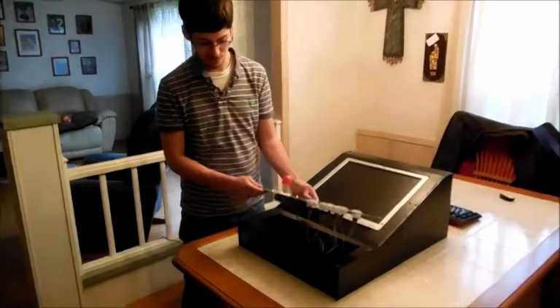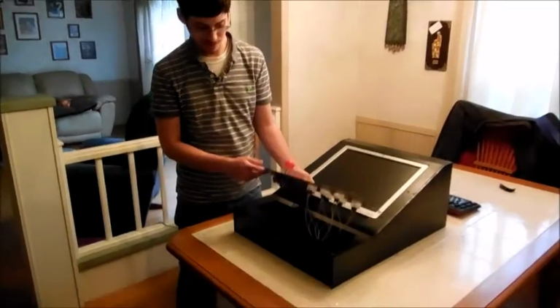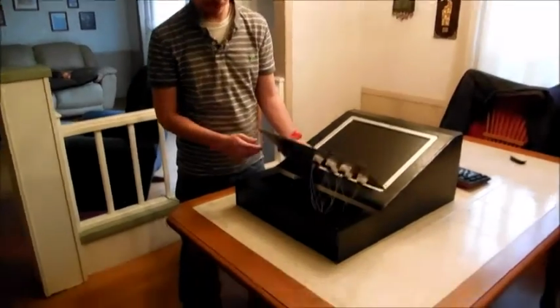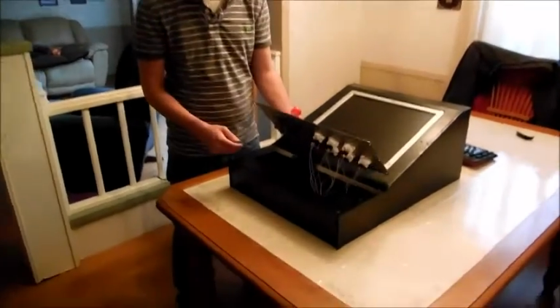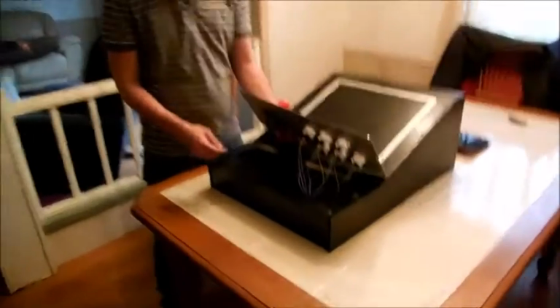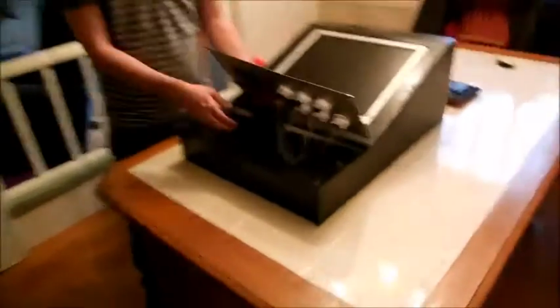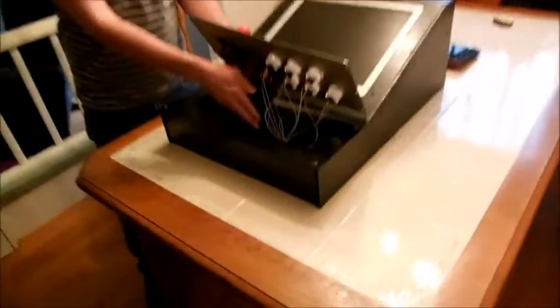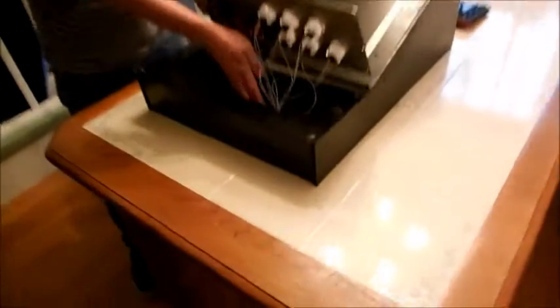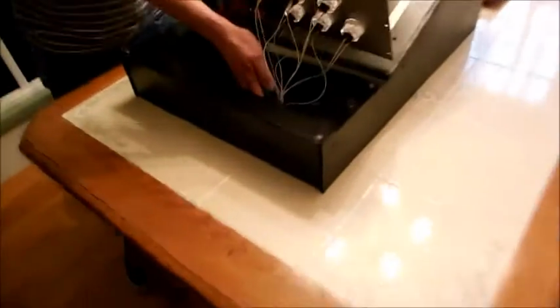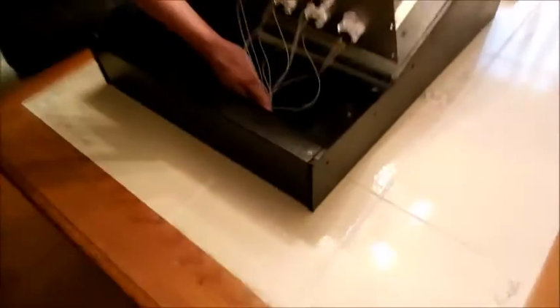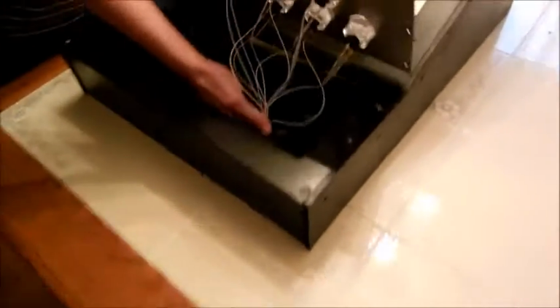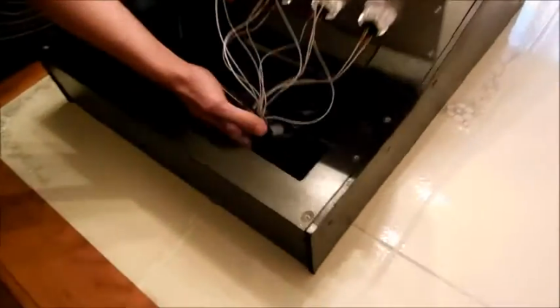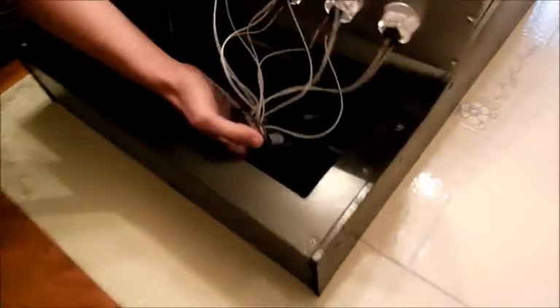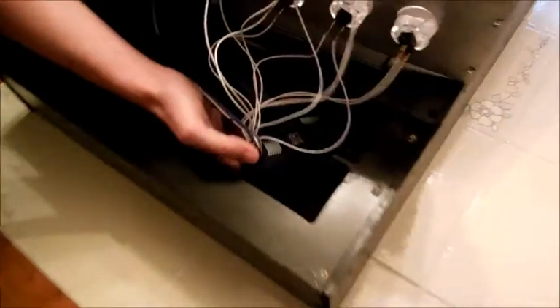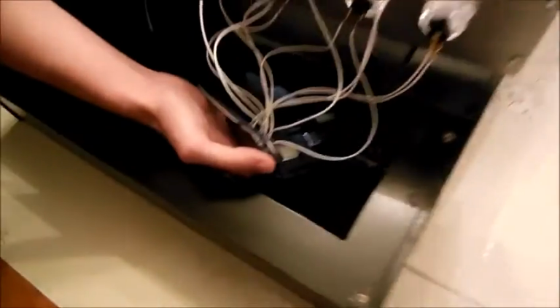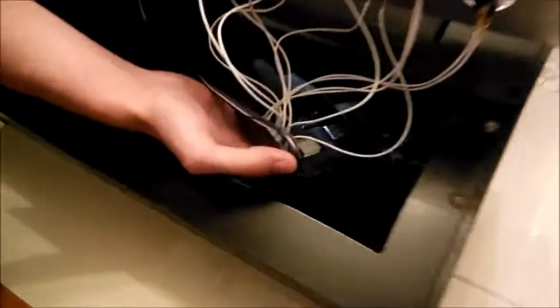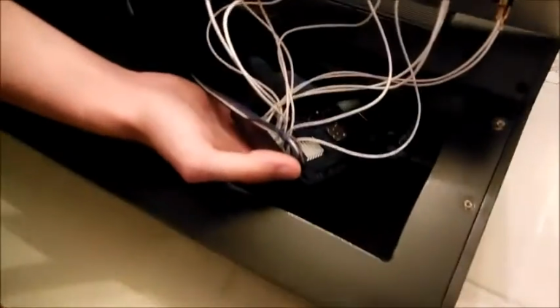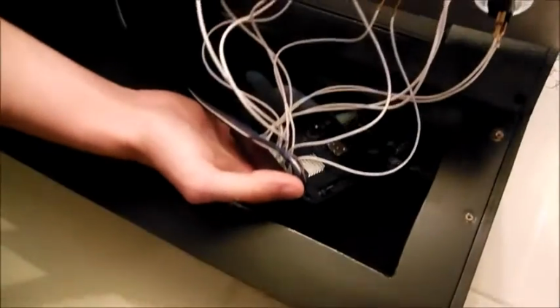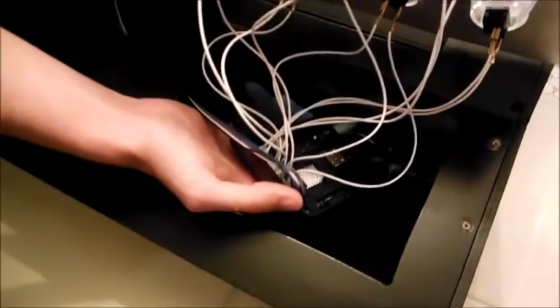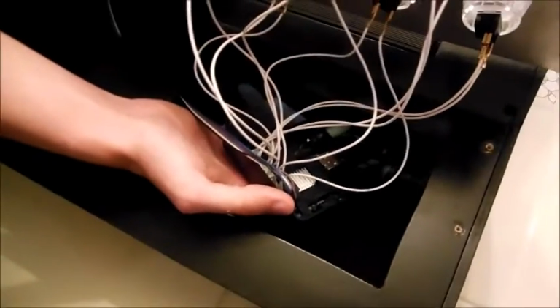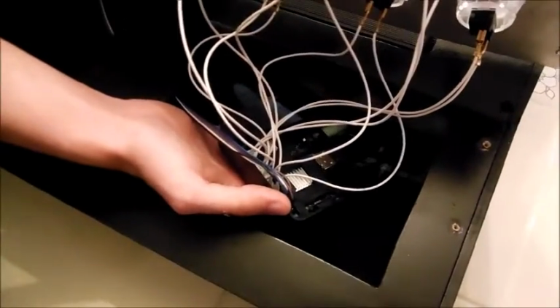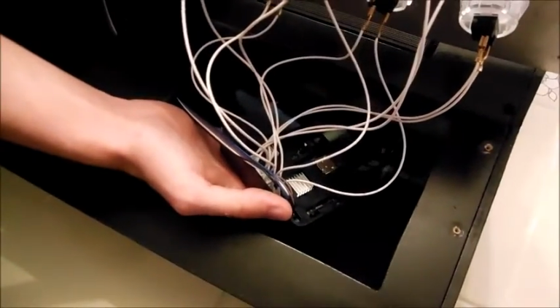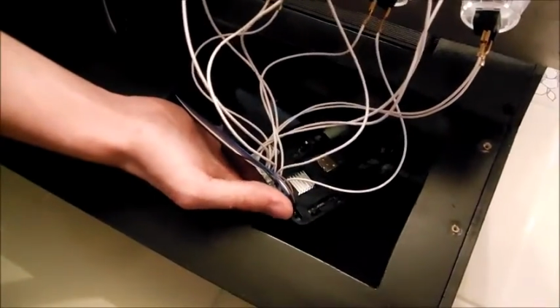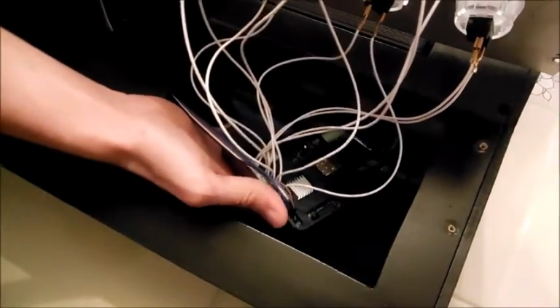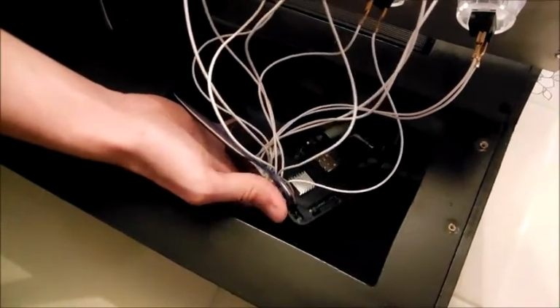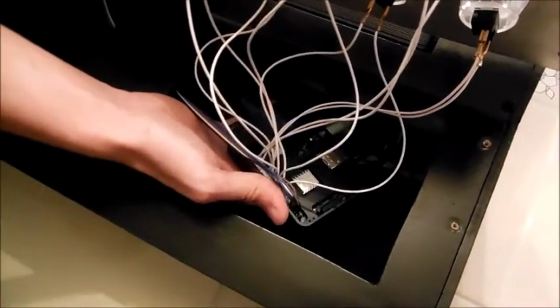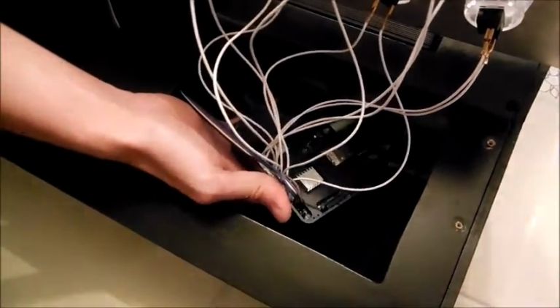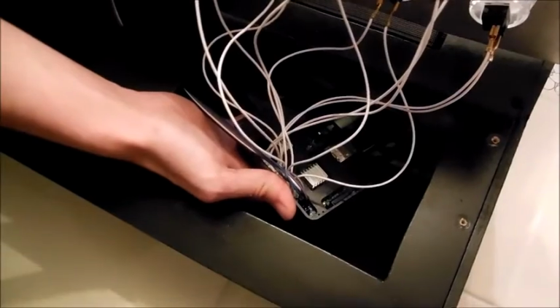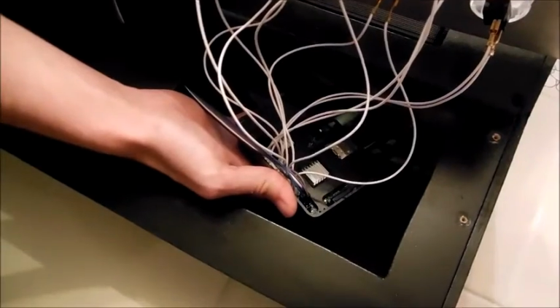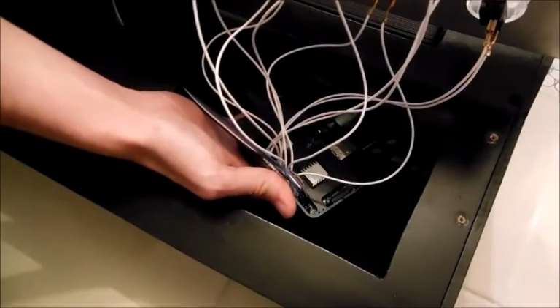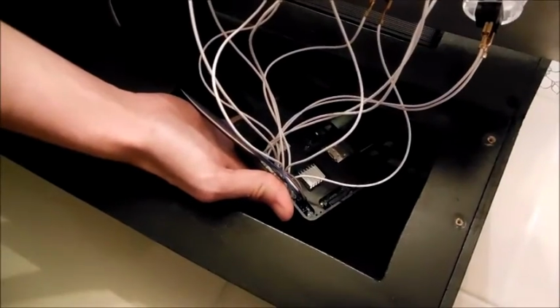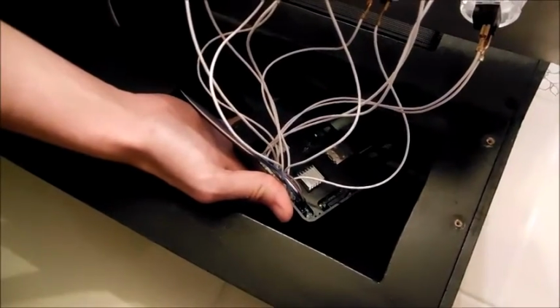If you want to come take a look inside, we have all the wiring going to the GPIO pins.